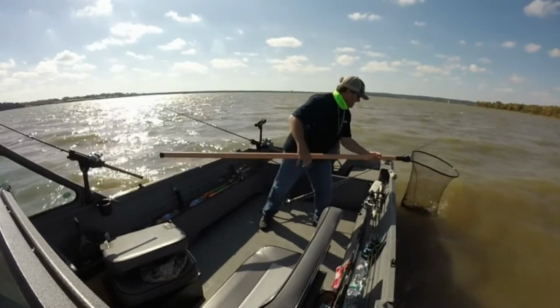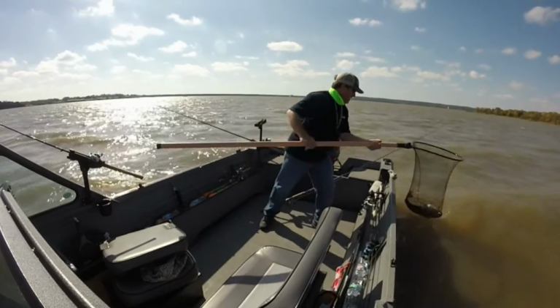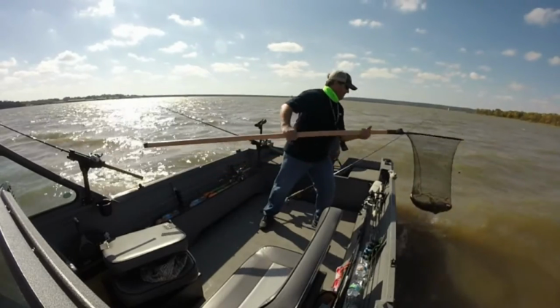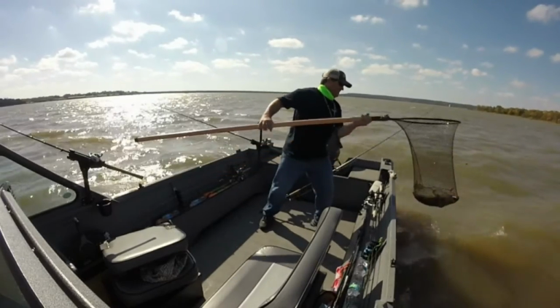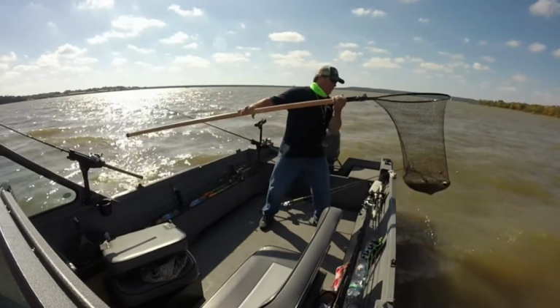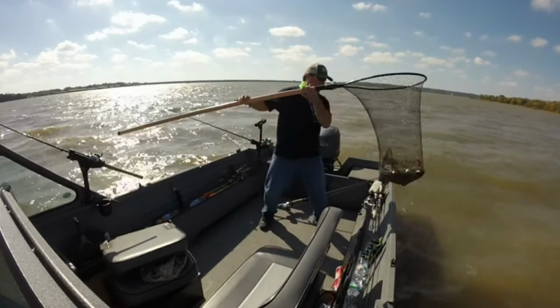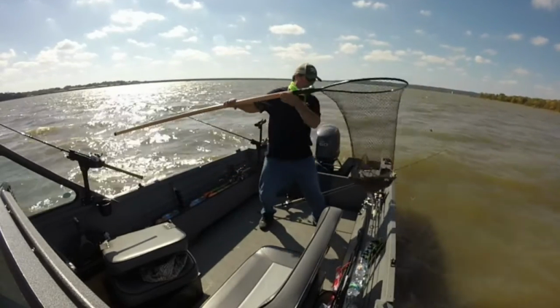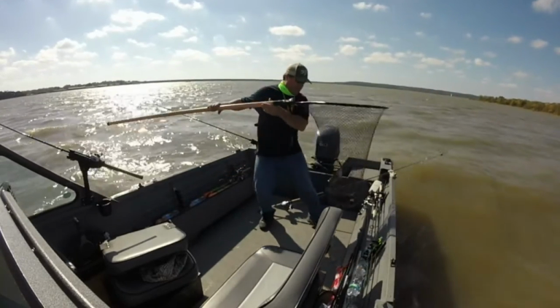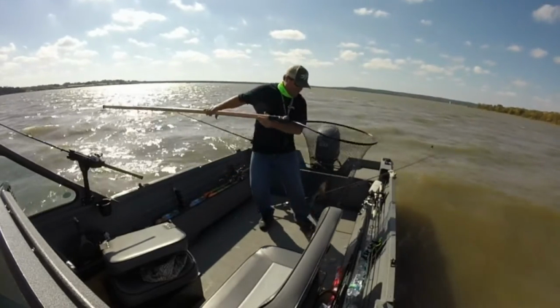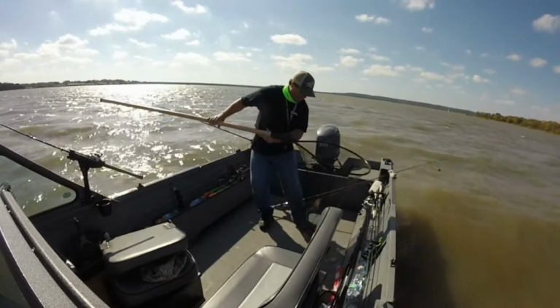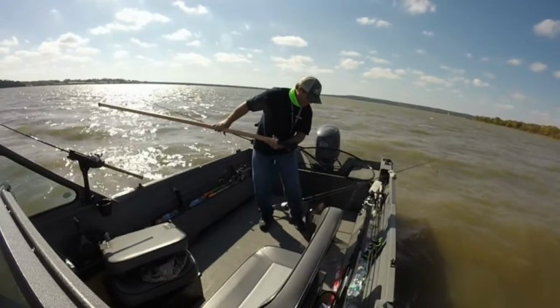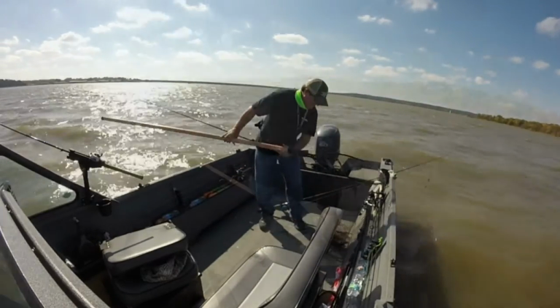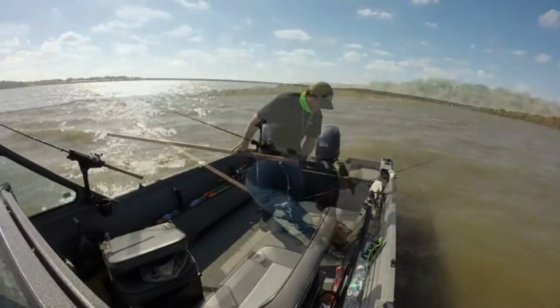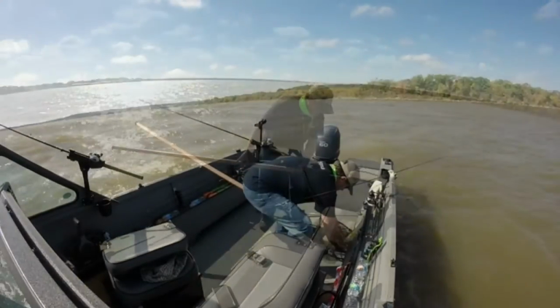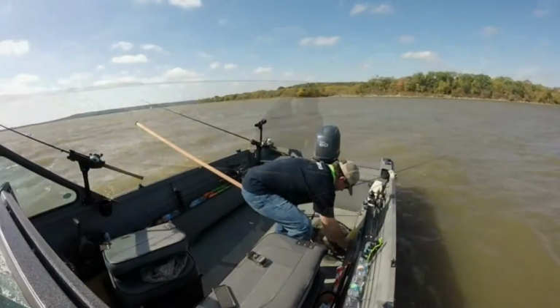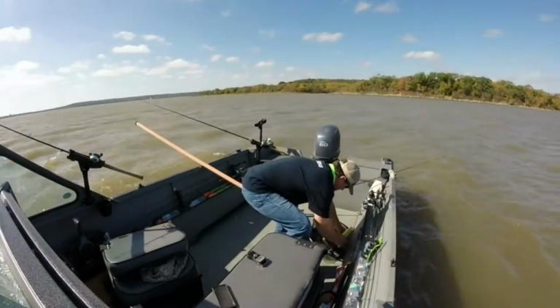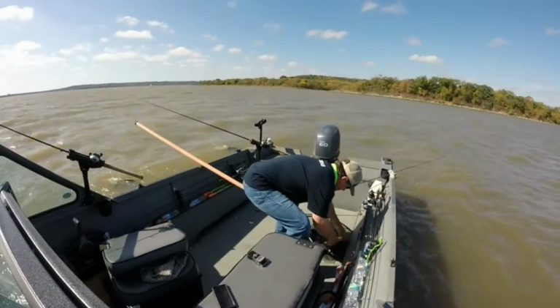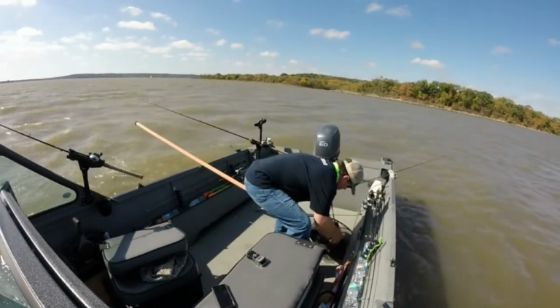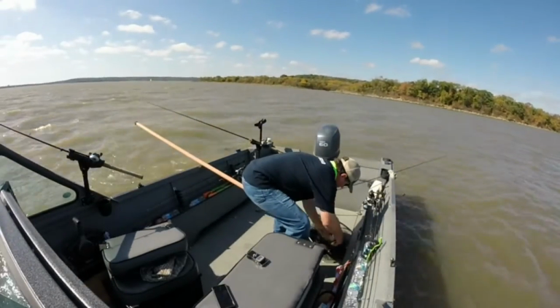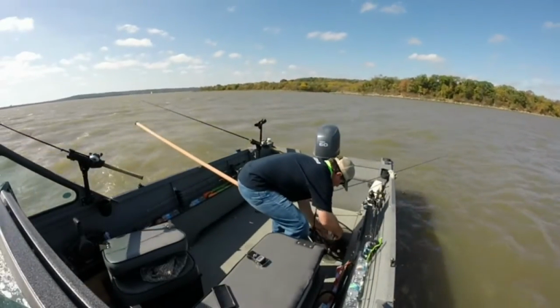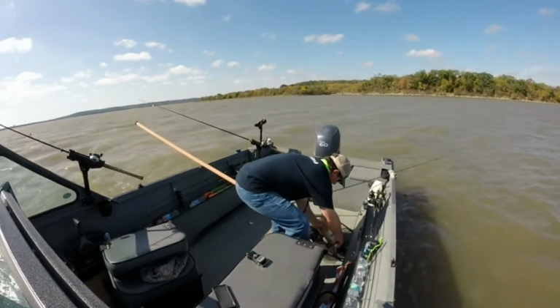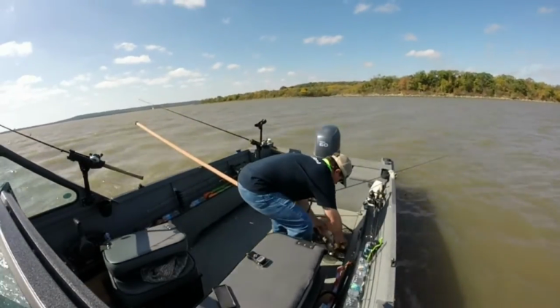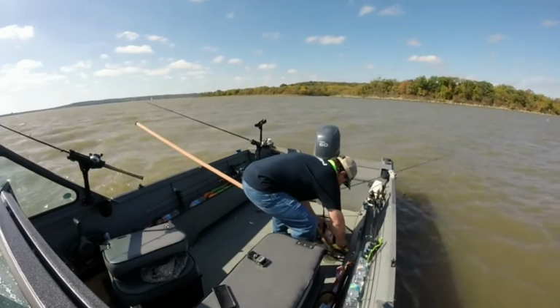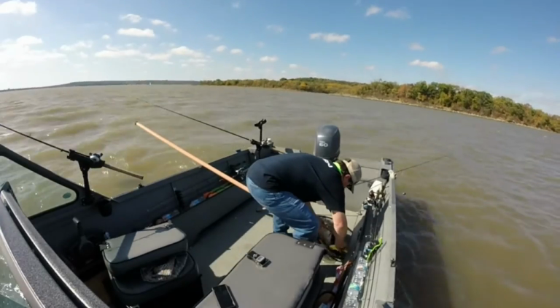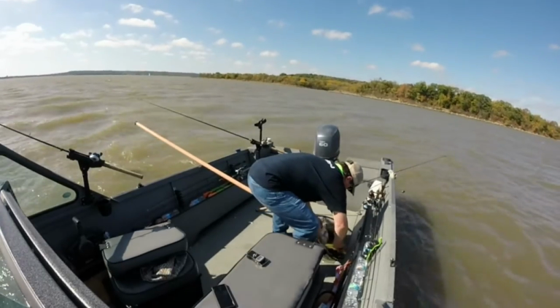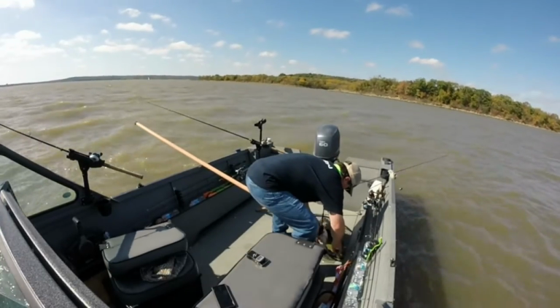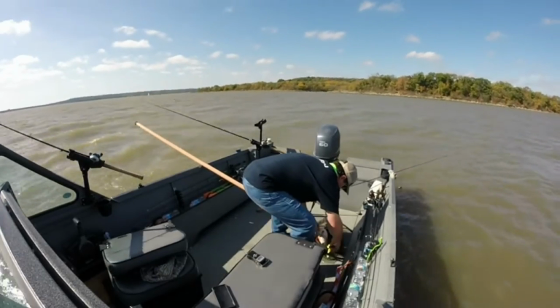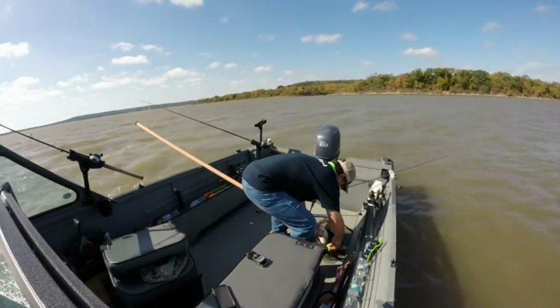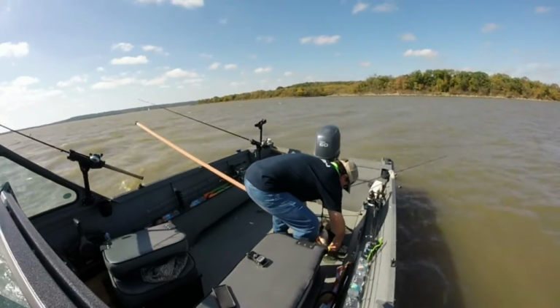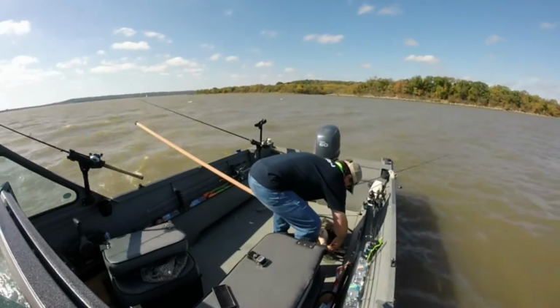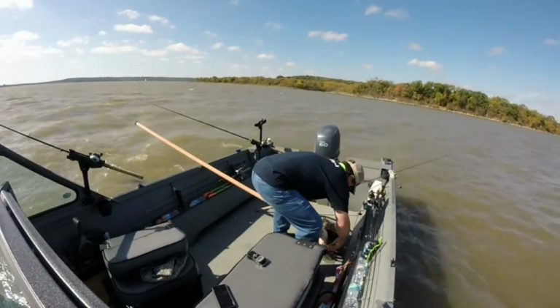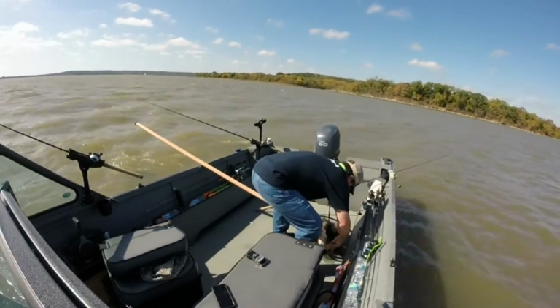Yeah, look at that channel, man. Yeah, look at that channel, baby. Yeah, look at that, baby.